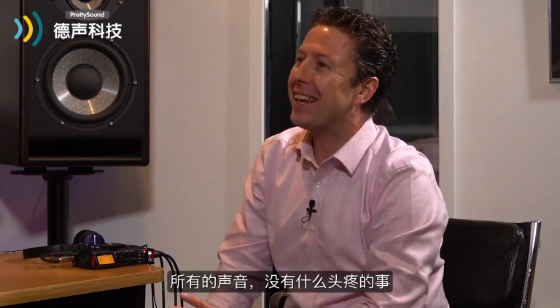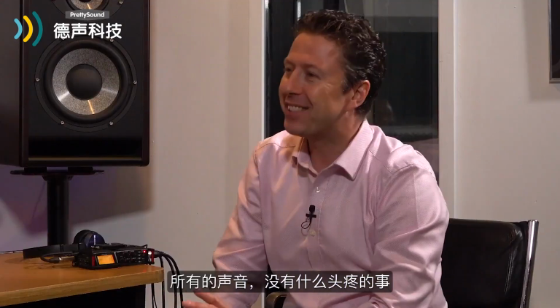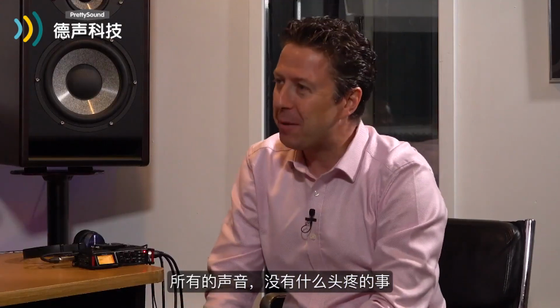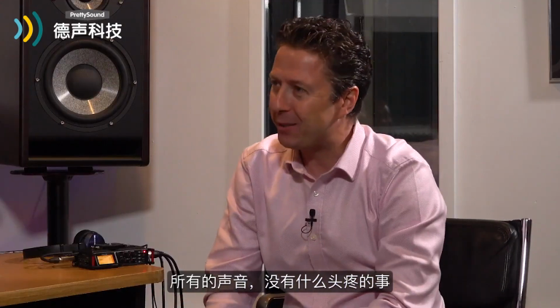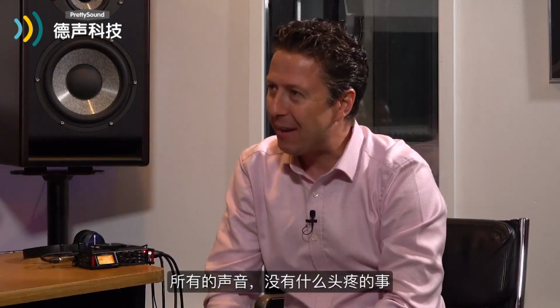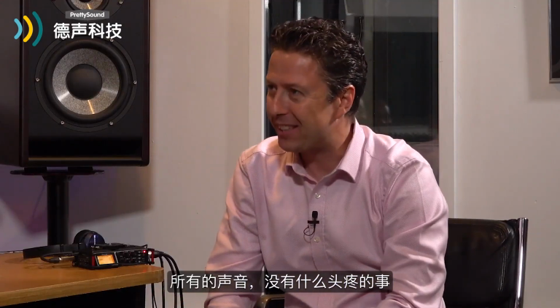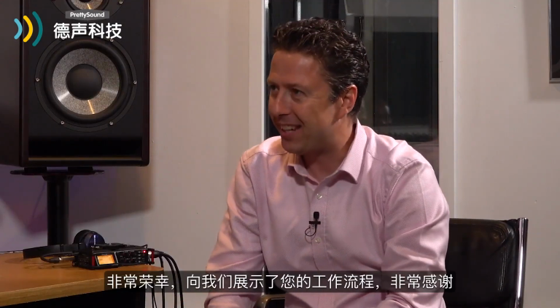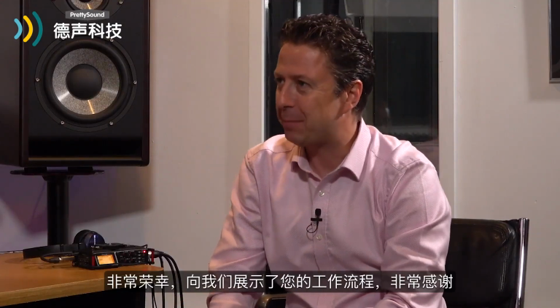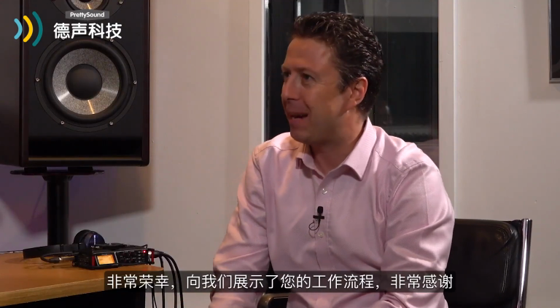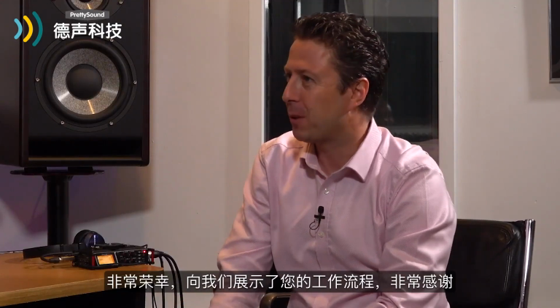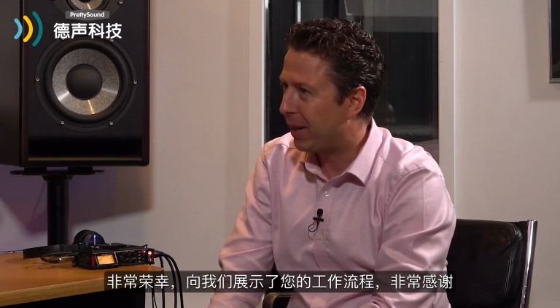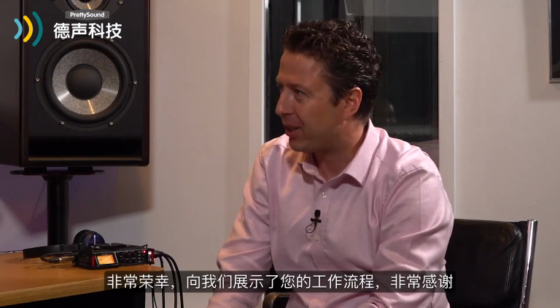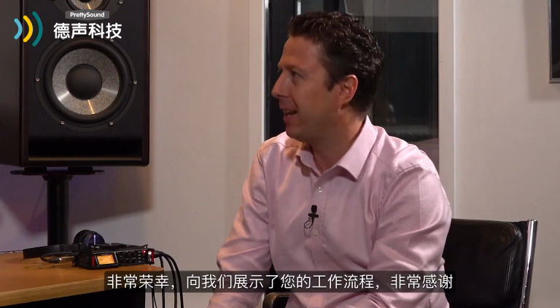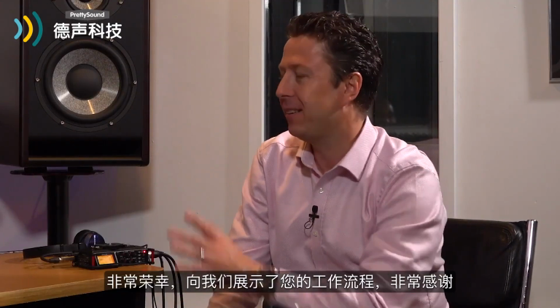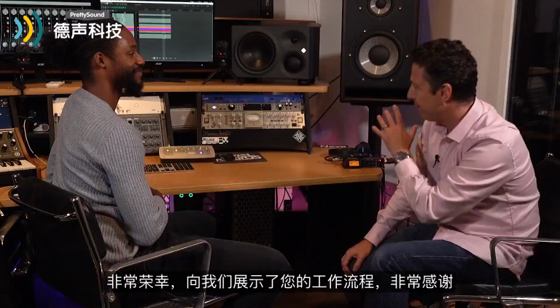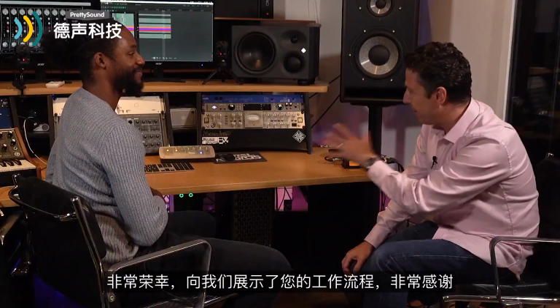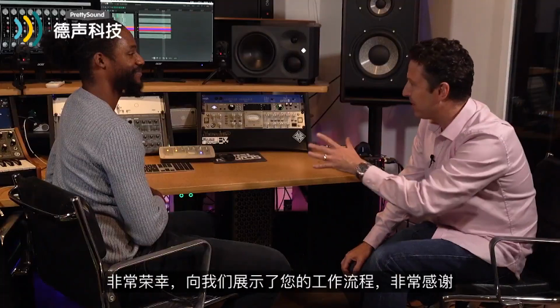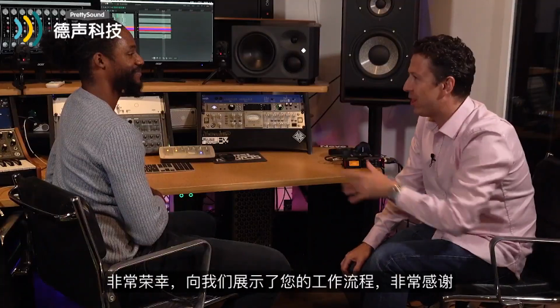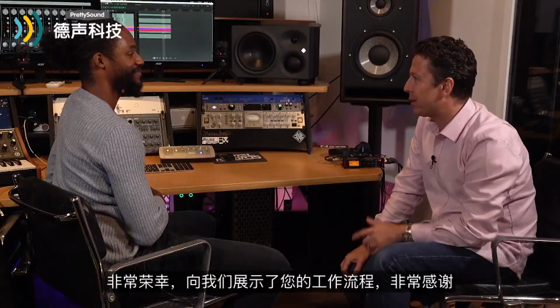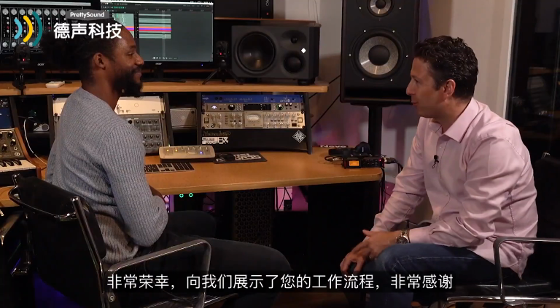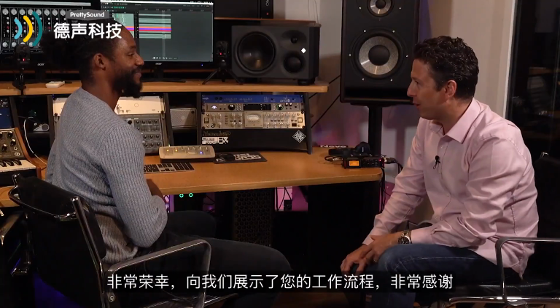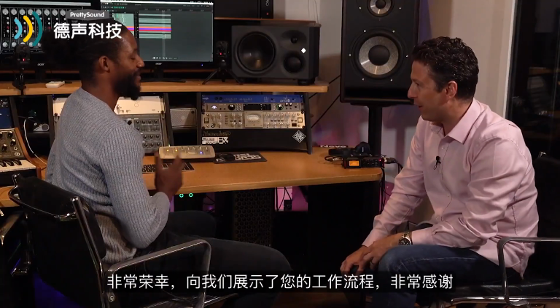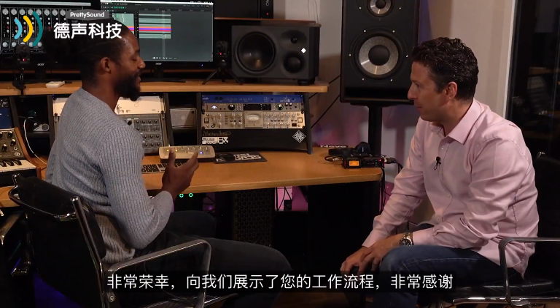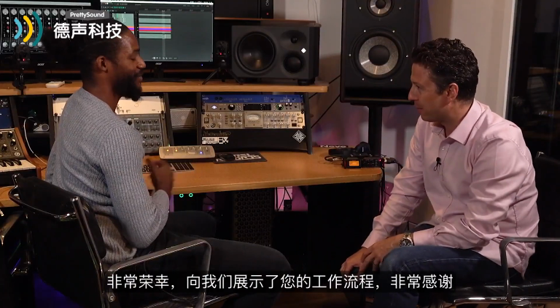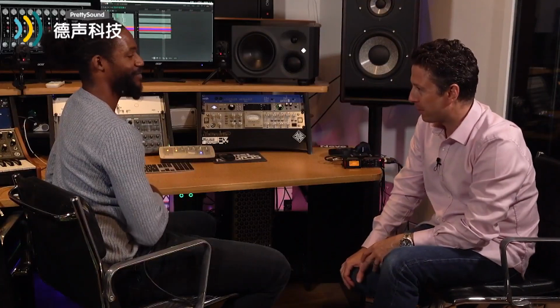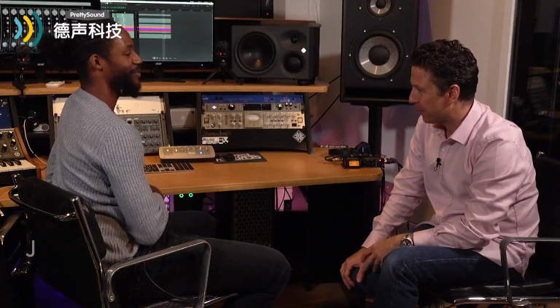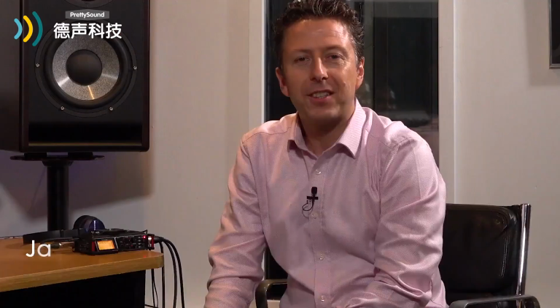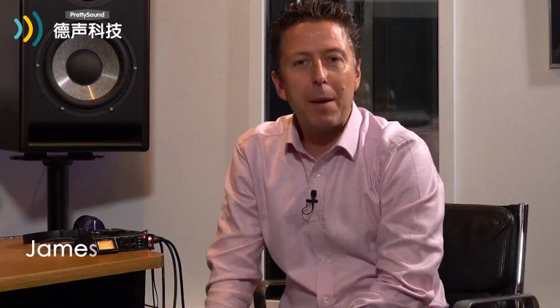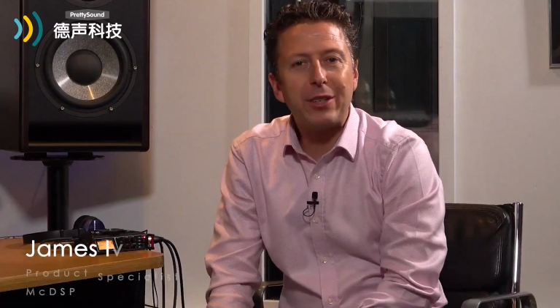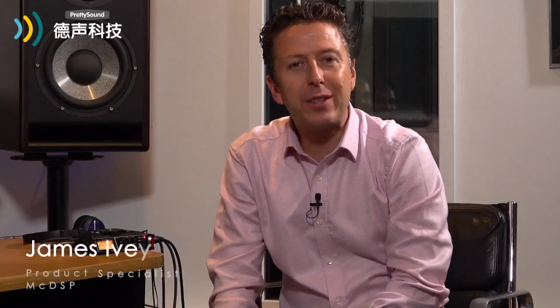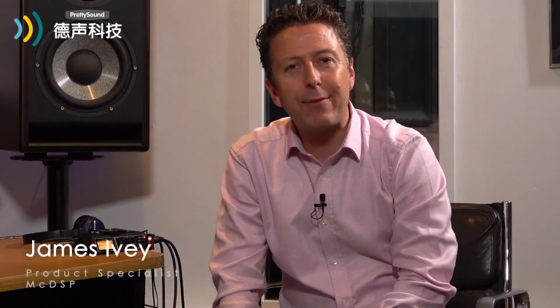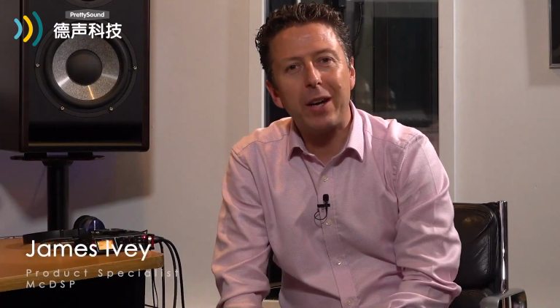Thank you so much for having us today. It's been an absolute pleasure and thank you for showing us your workflow. I hope you enjoyed that, everyone. My name is James Ivey and I'll see you again very soon.